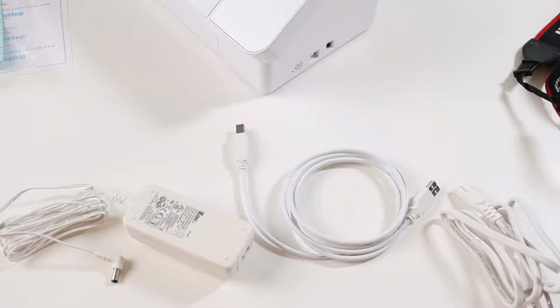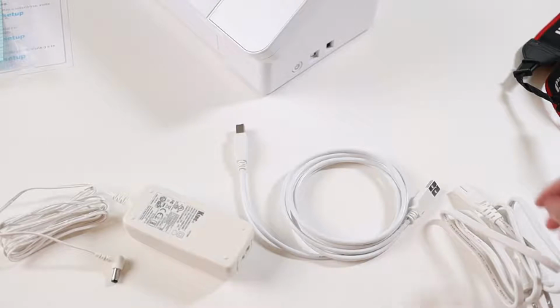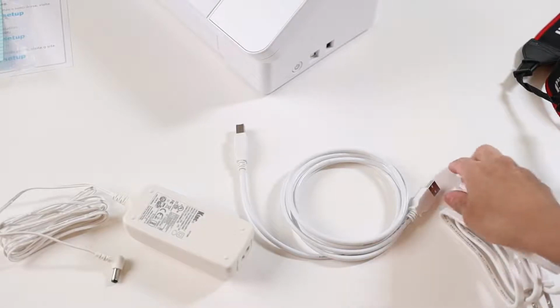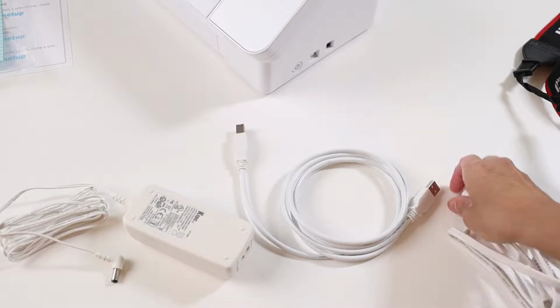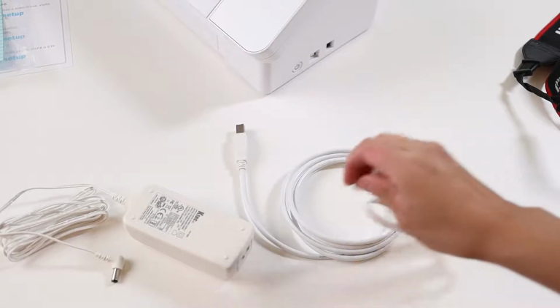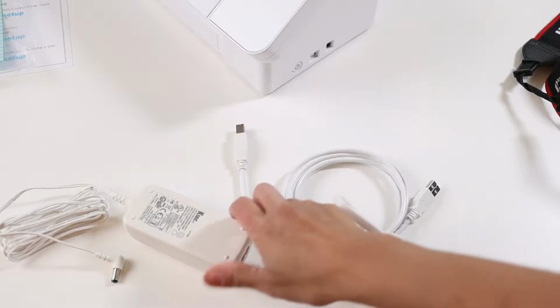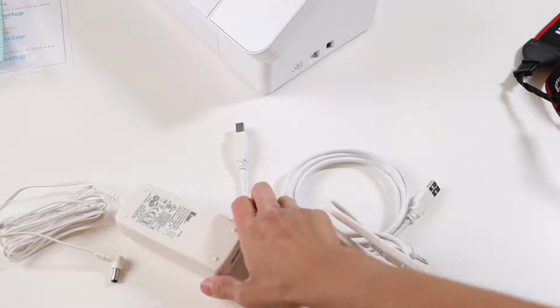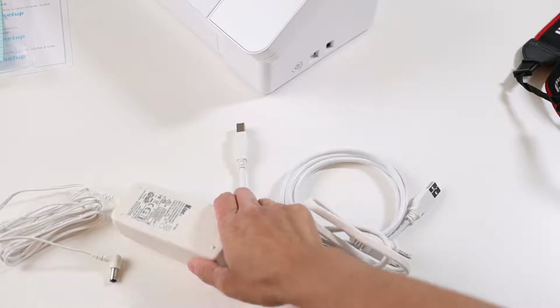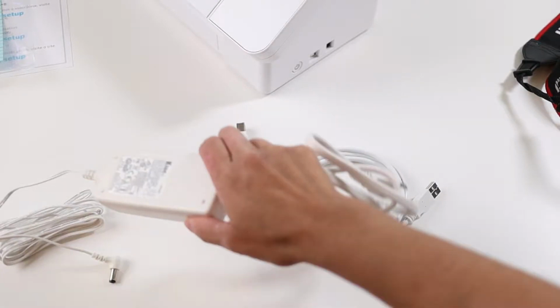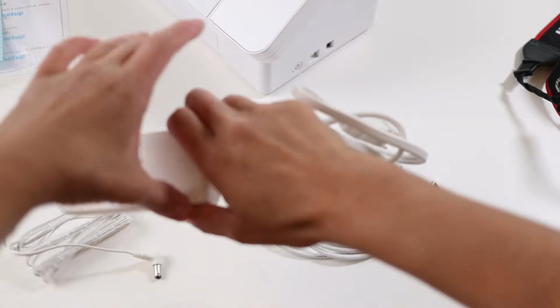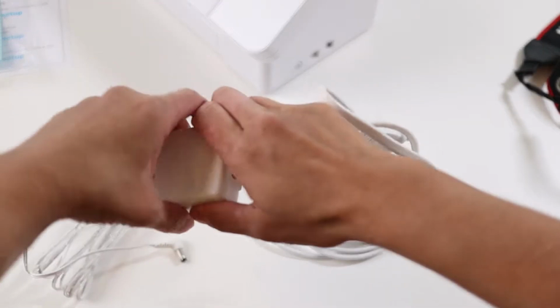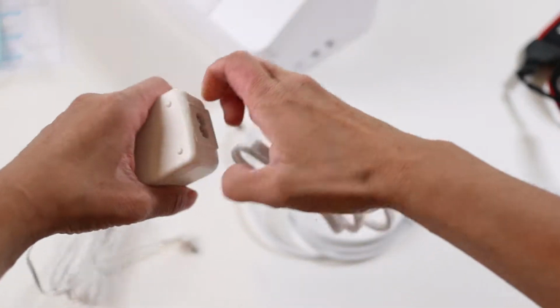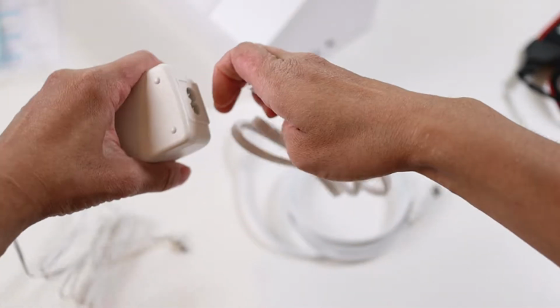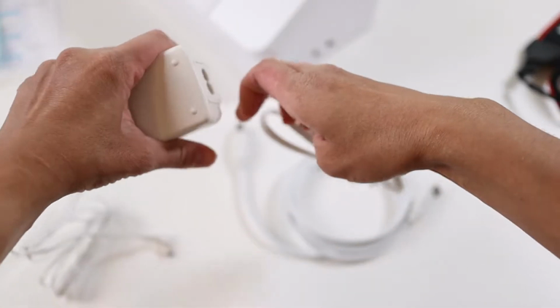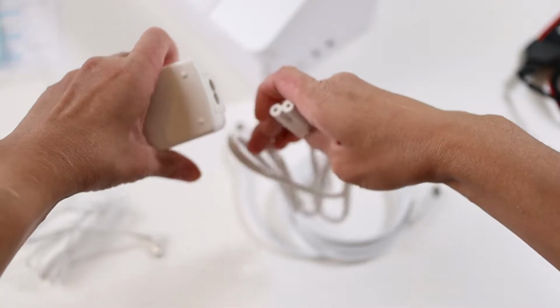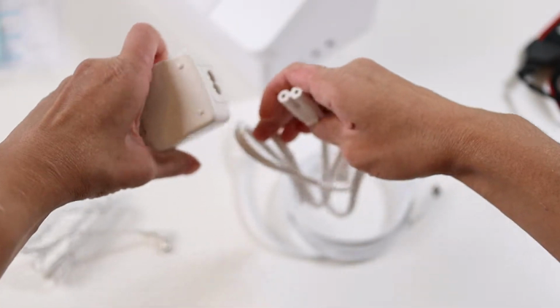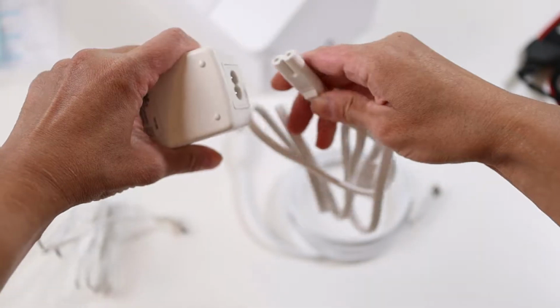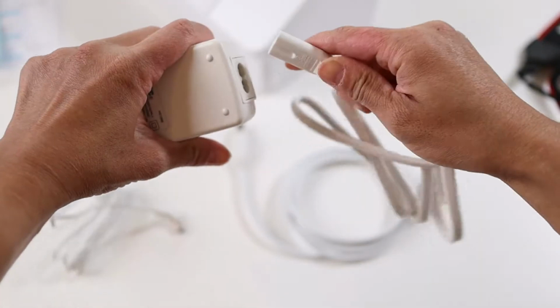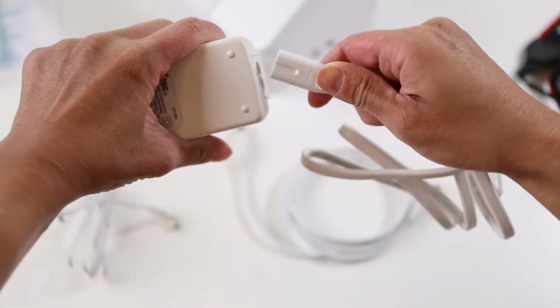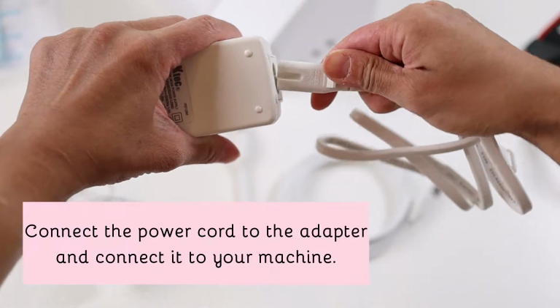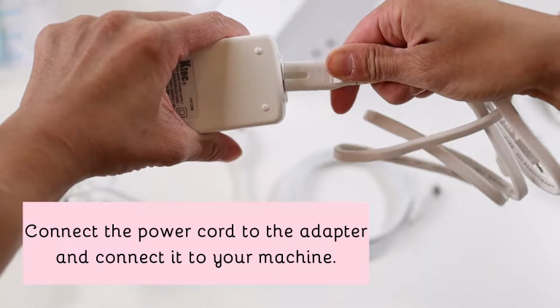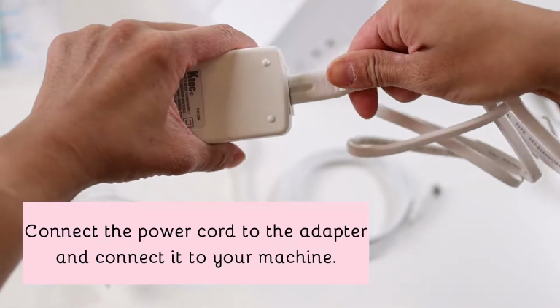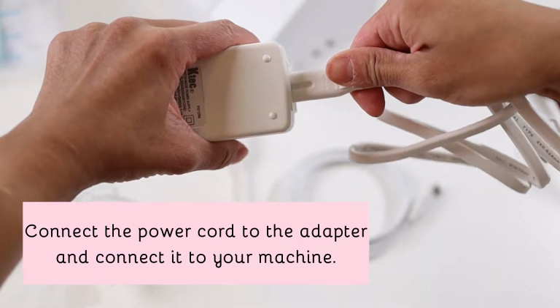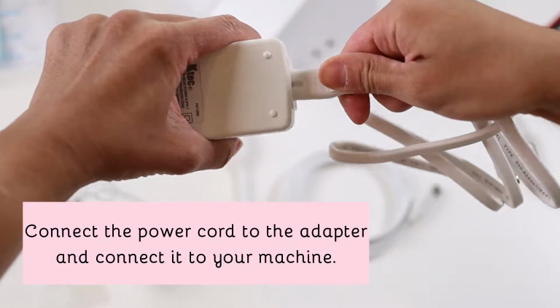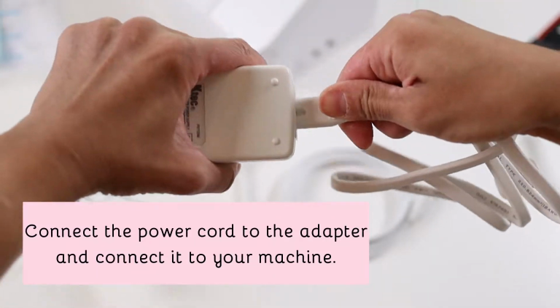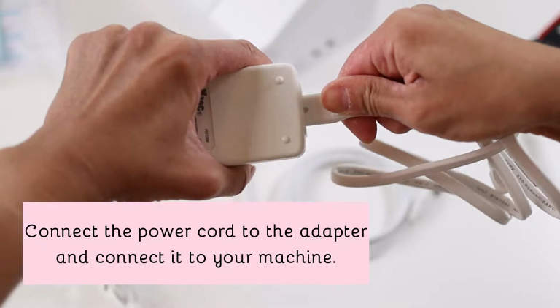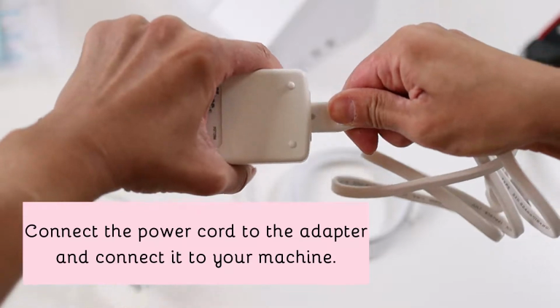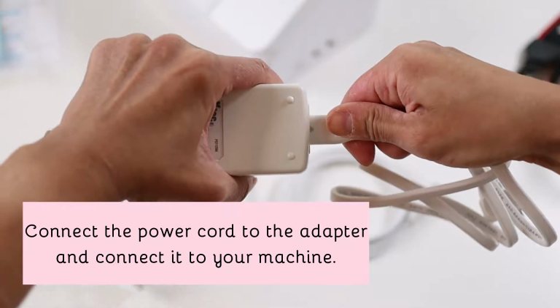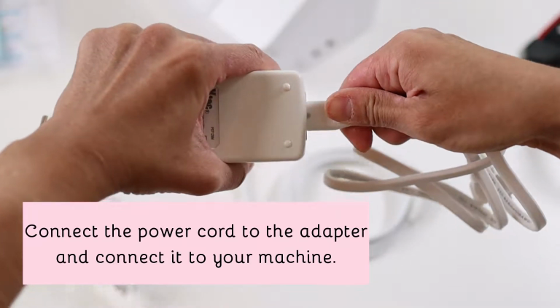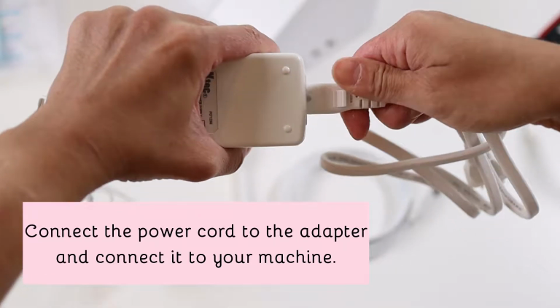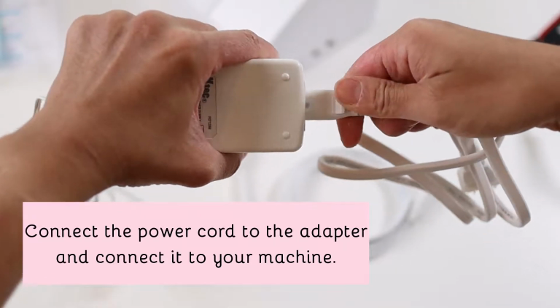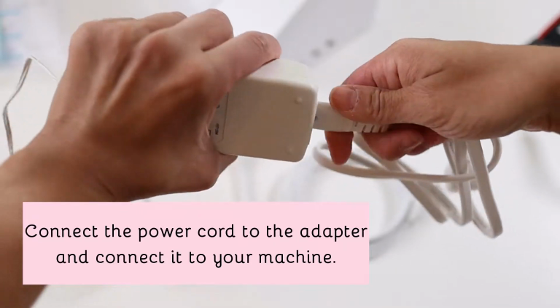Connect the power cord to the adapter and plug it into your machine and the other one into the wall socket.